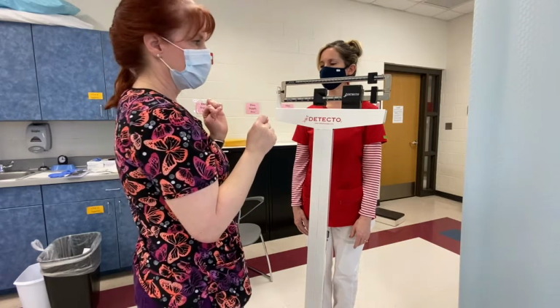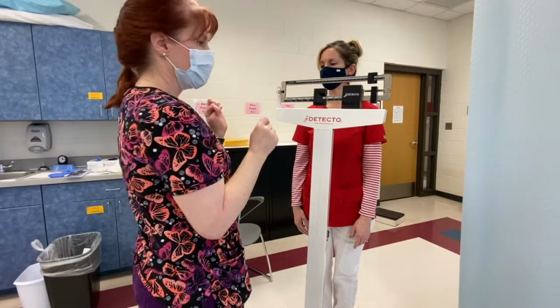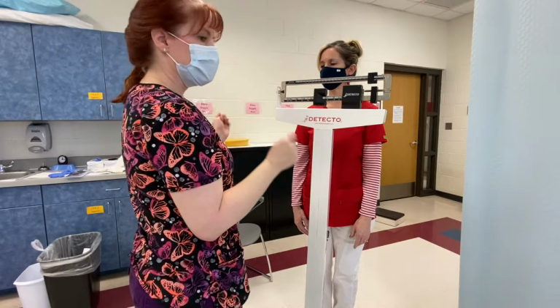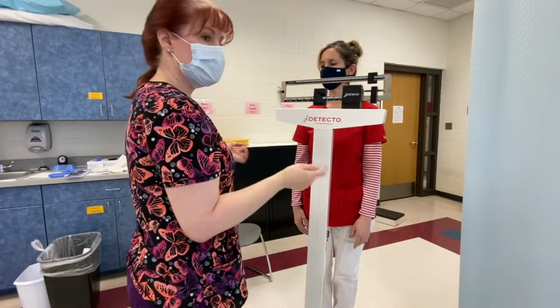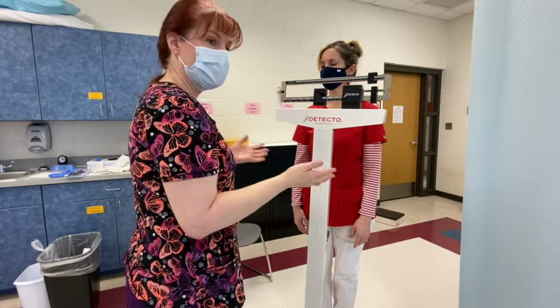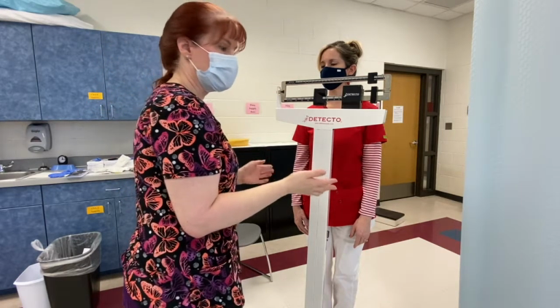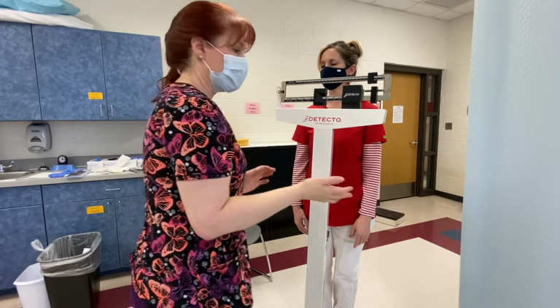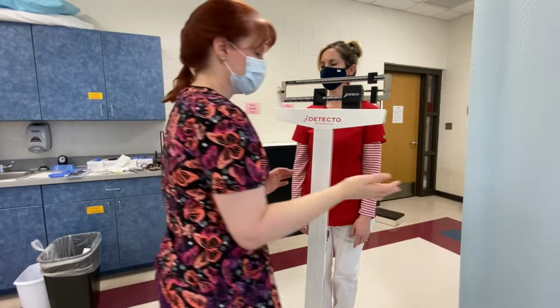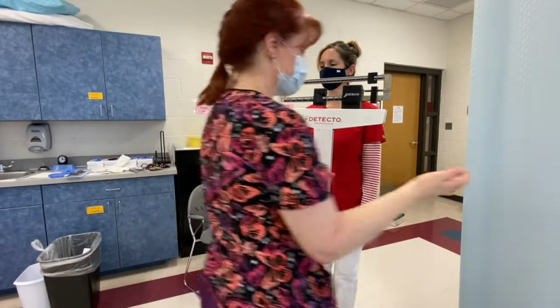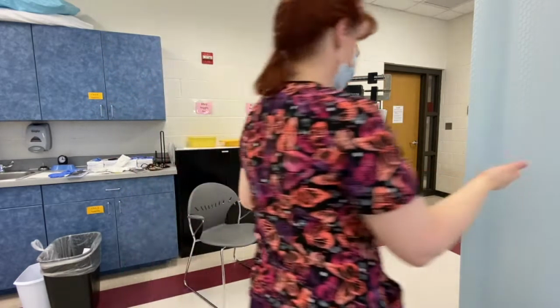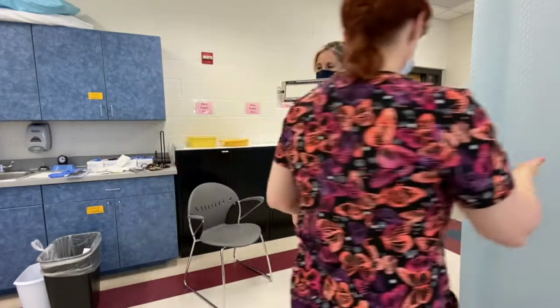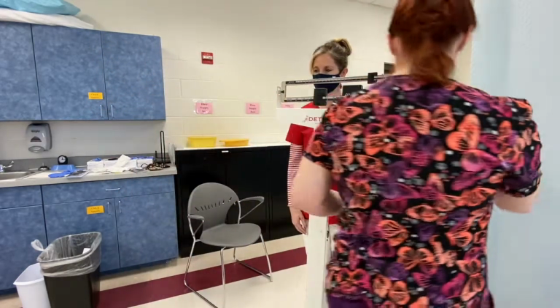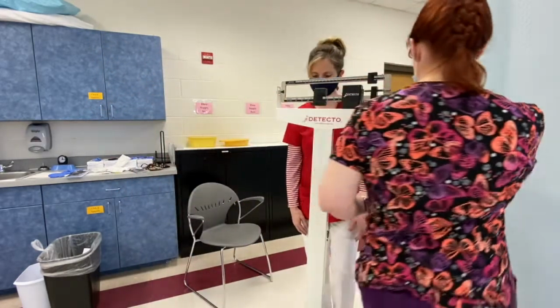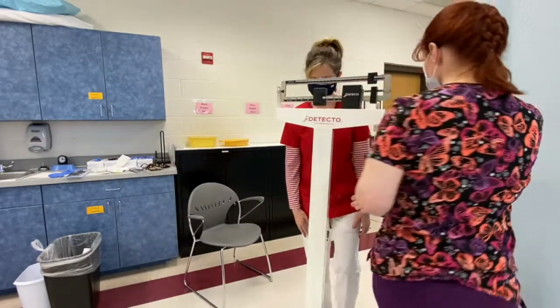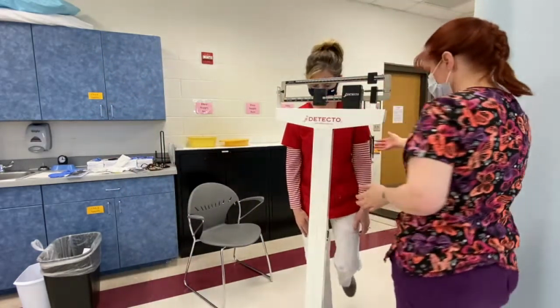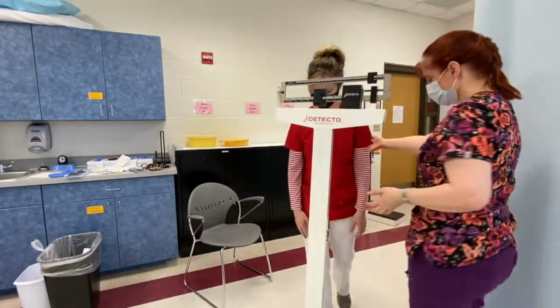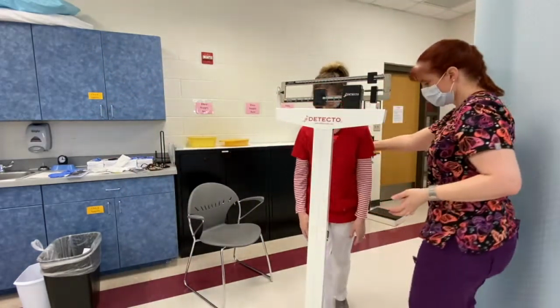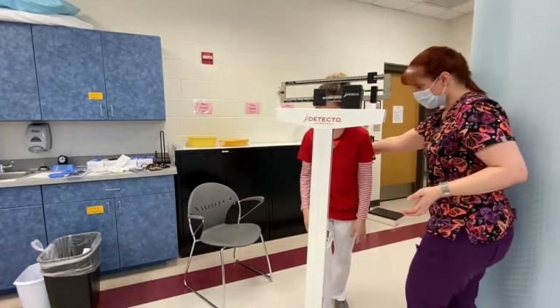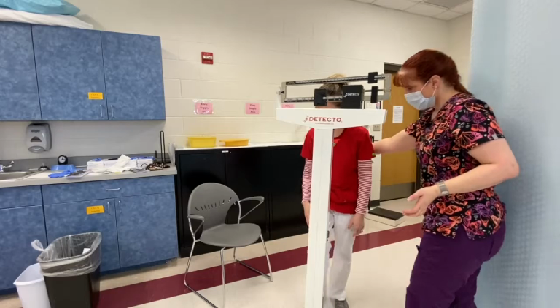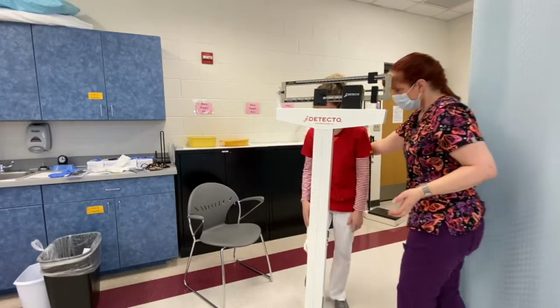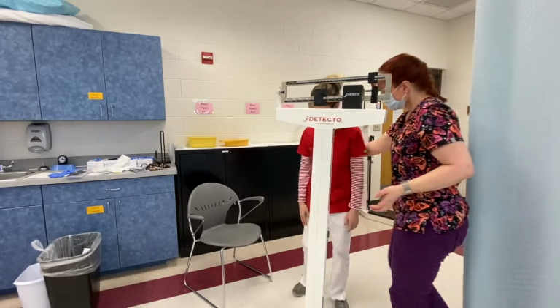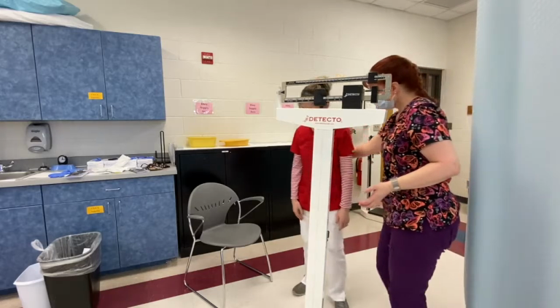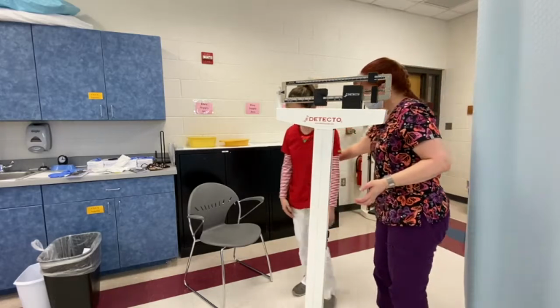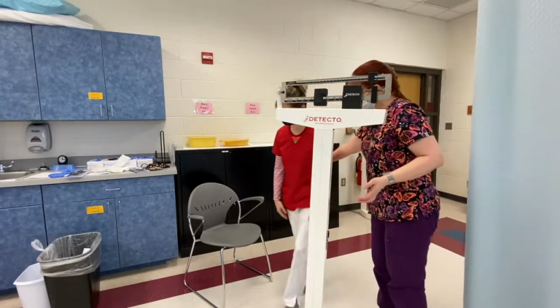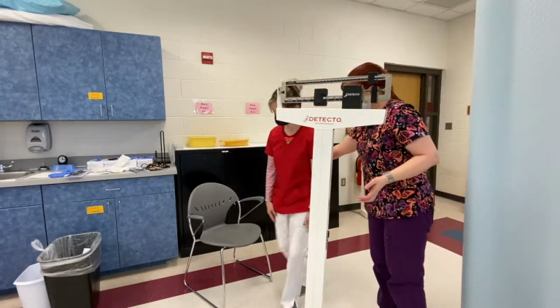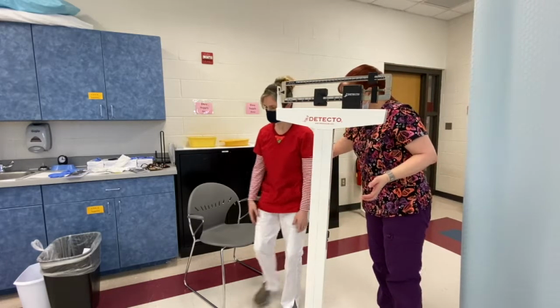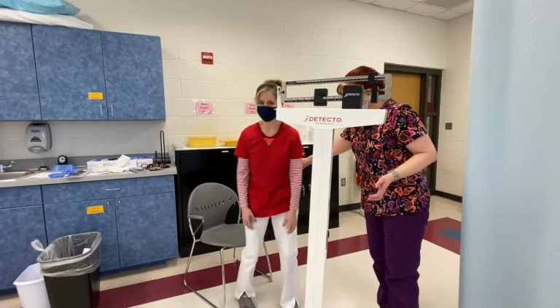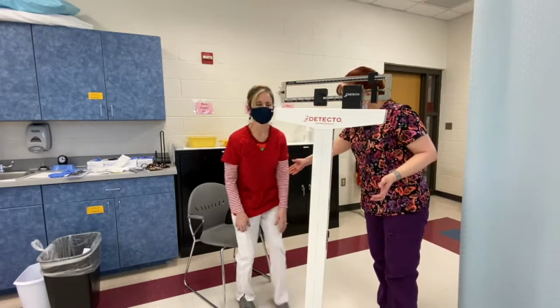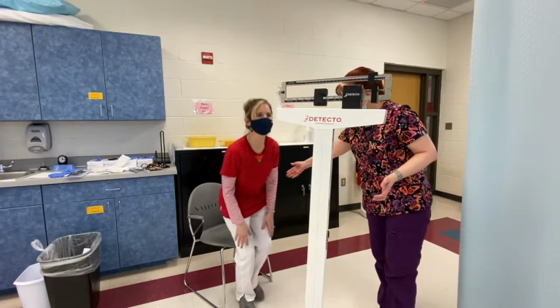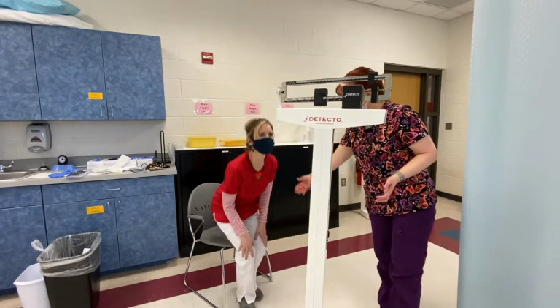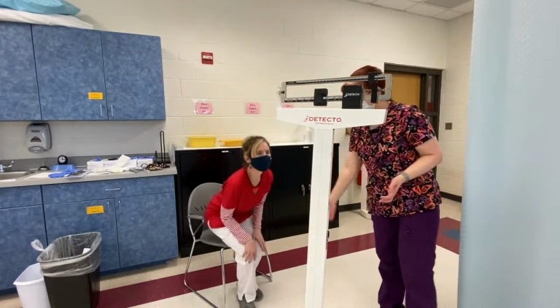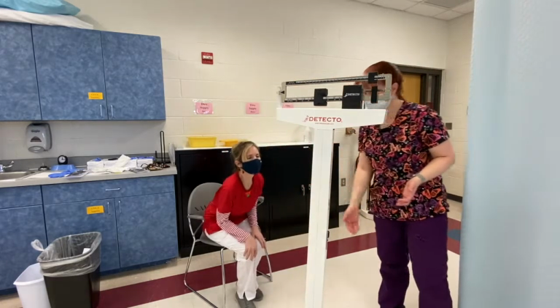I adjust until my indicator in the window is not touching the top or the bottom. At this point I'm going to have her step off the scale. If you want to return to your seat — wonderful.